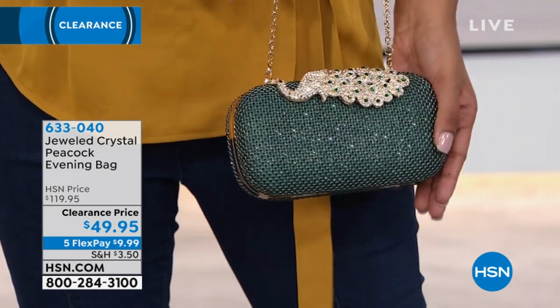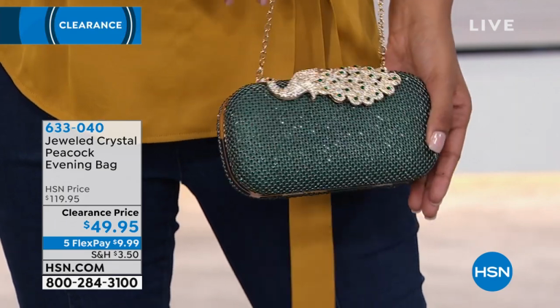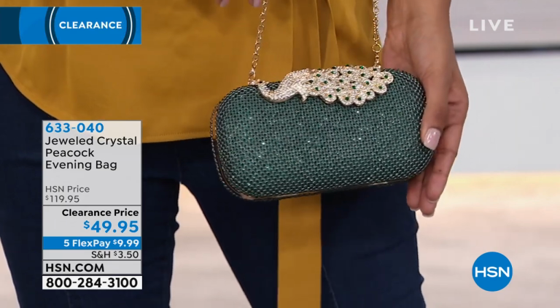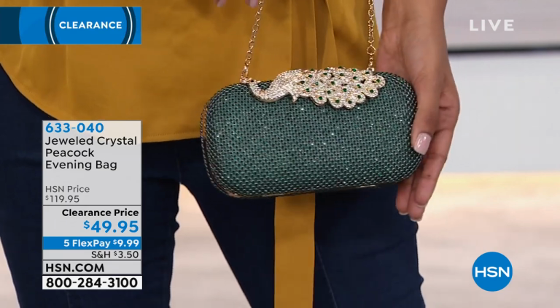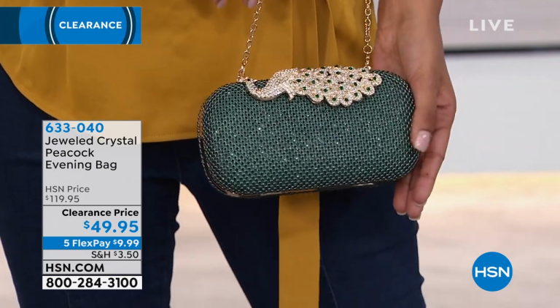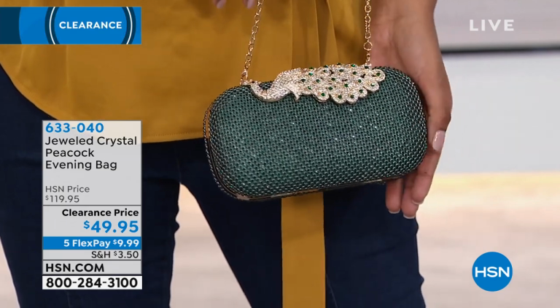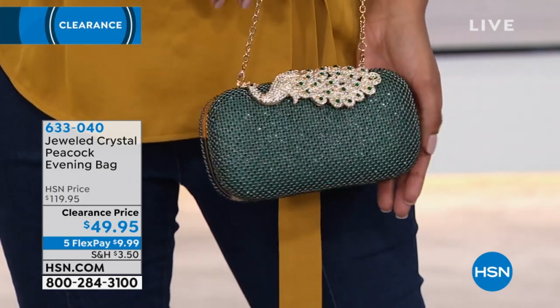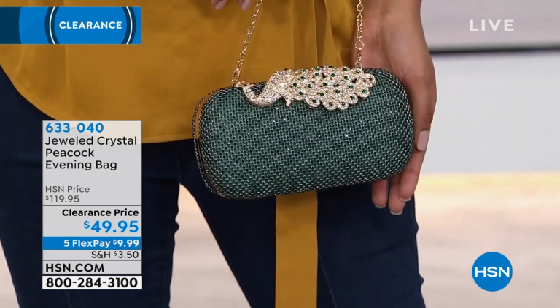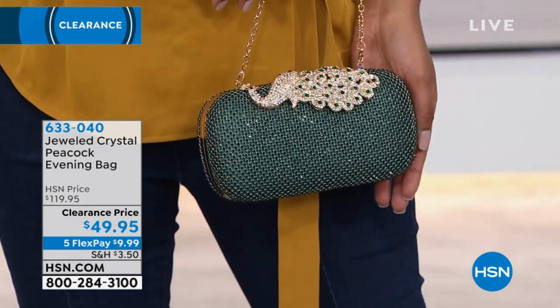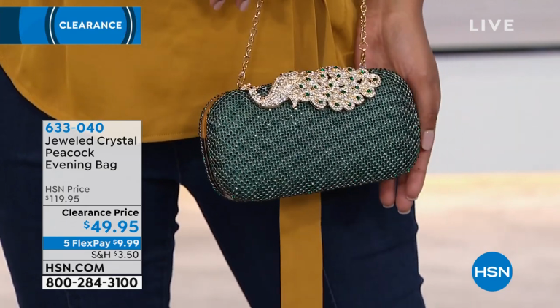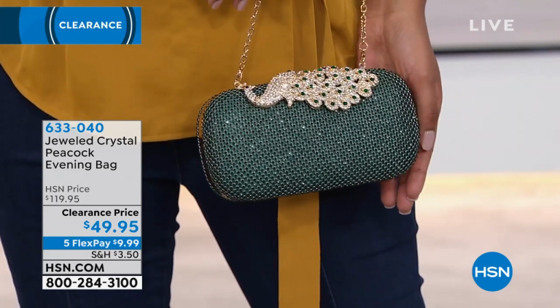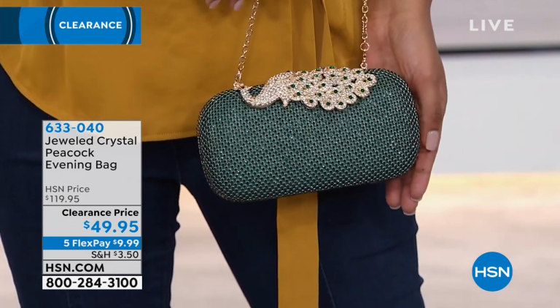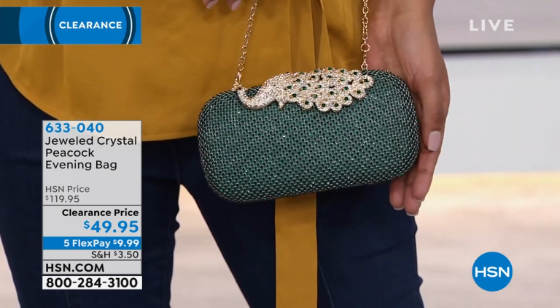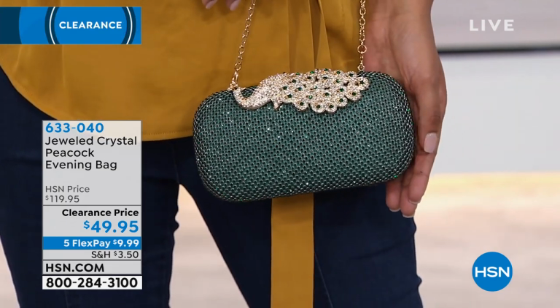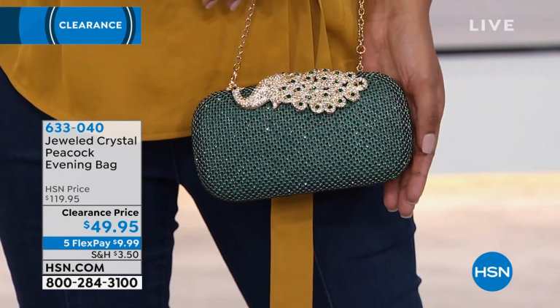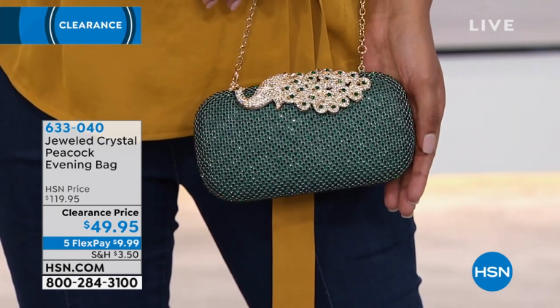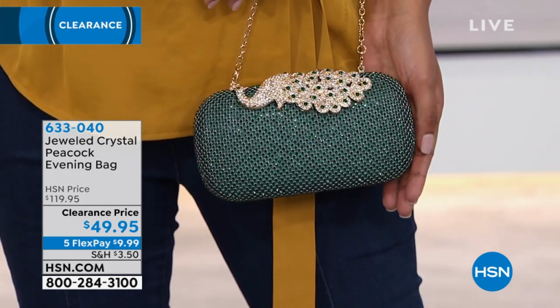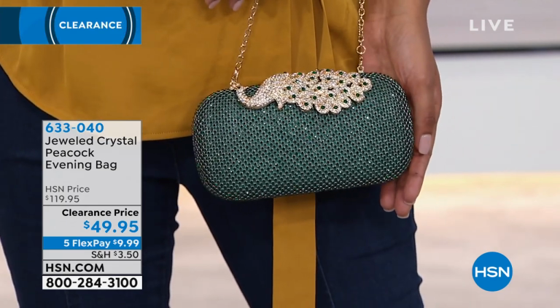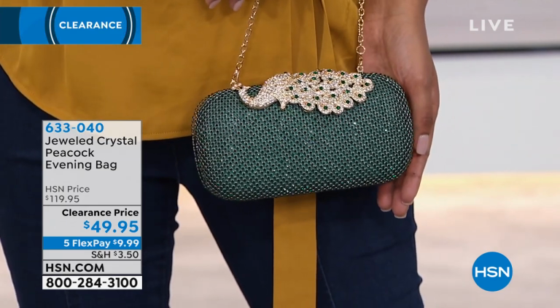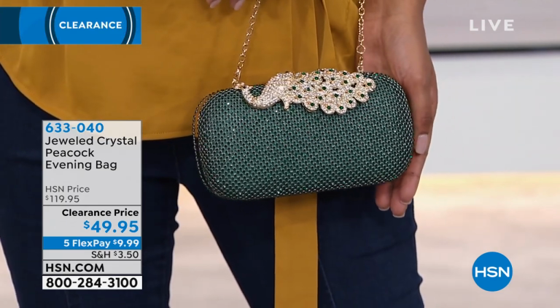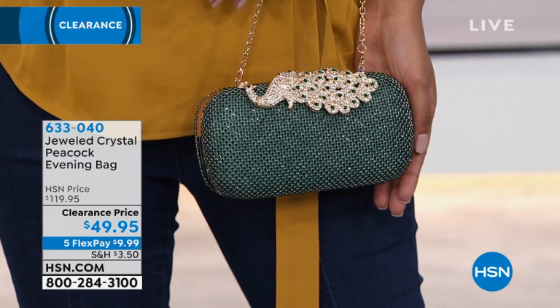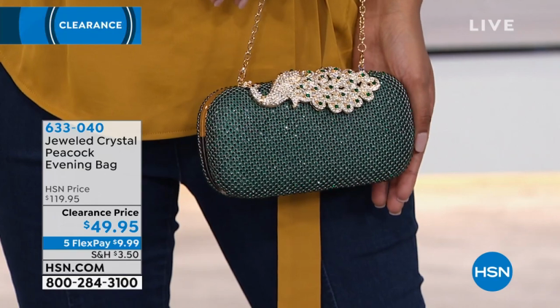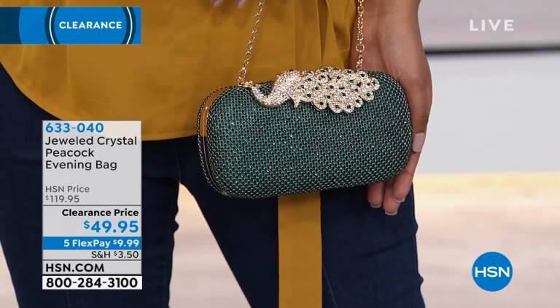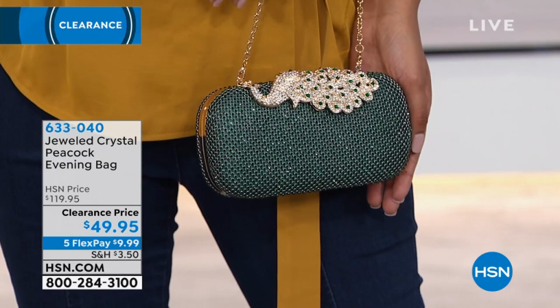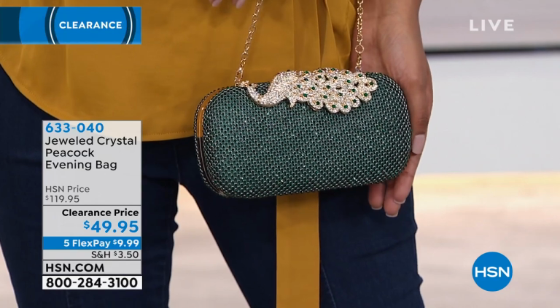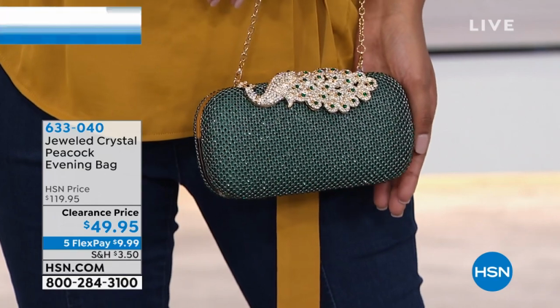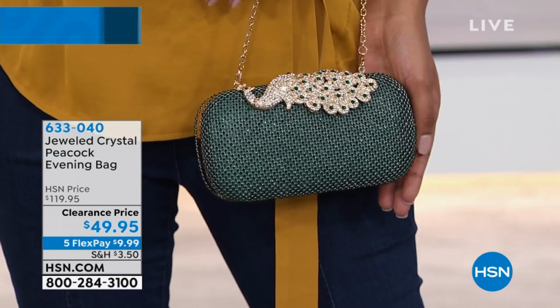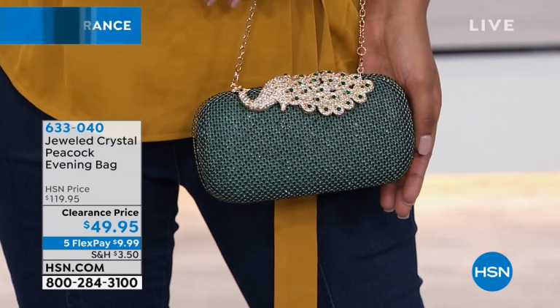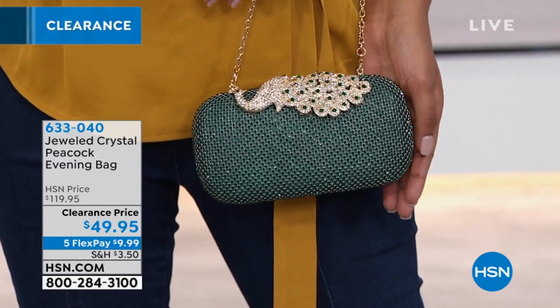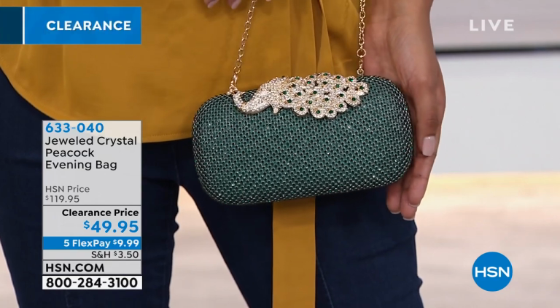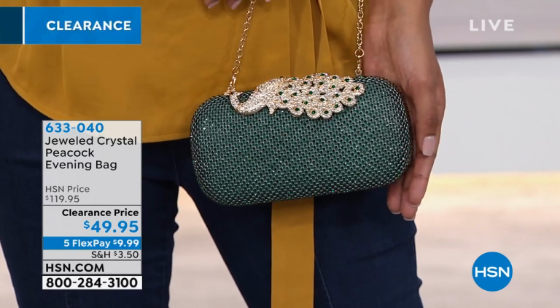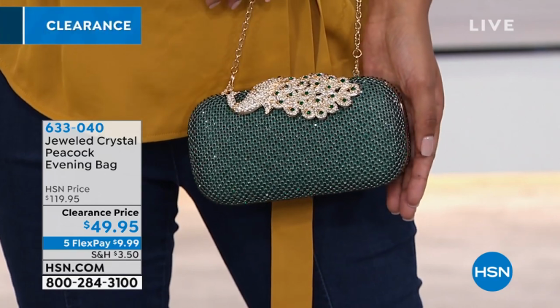Okay, this is adorable. This is your Jeweled Crystal Peacock Evening Bag. Va va va voom. I love this.